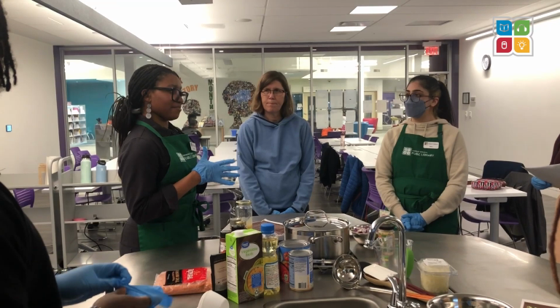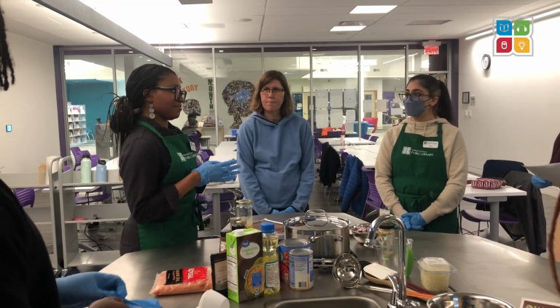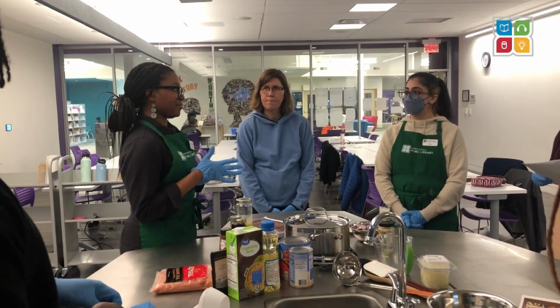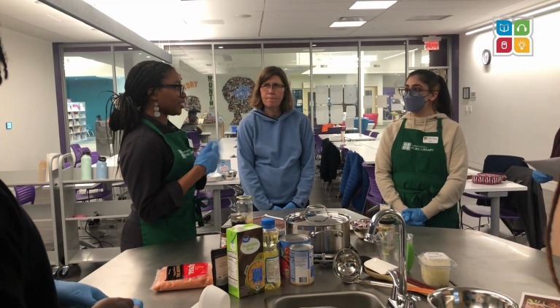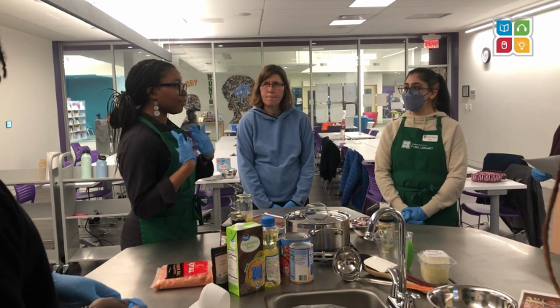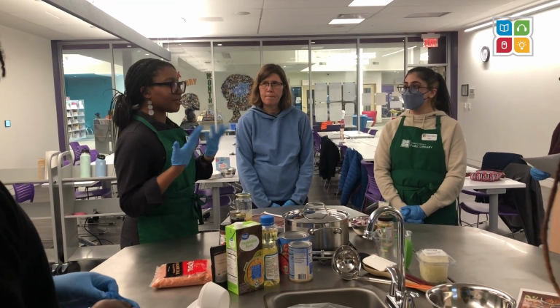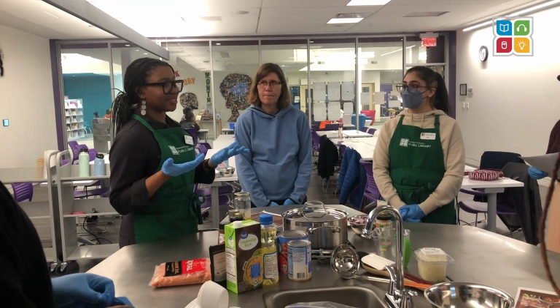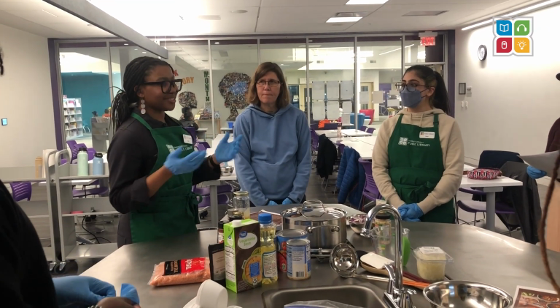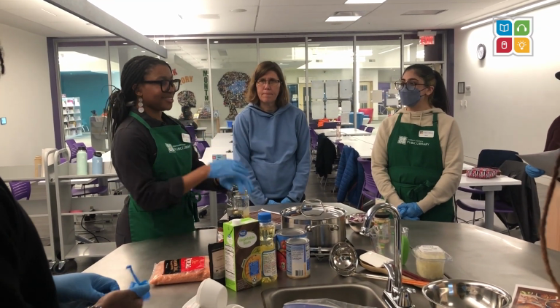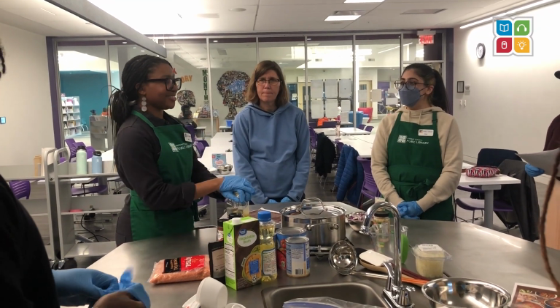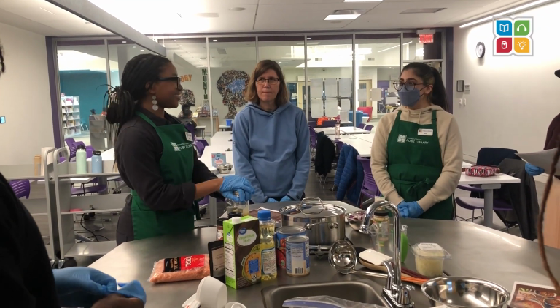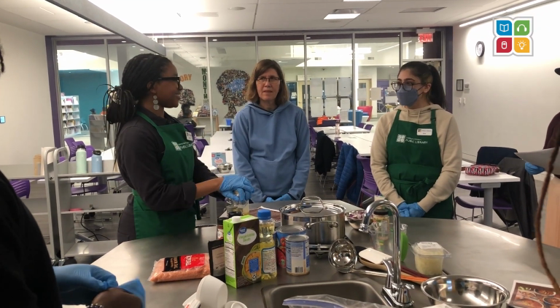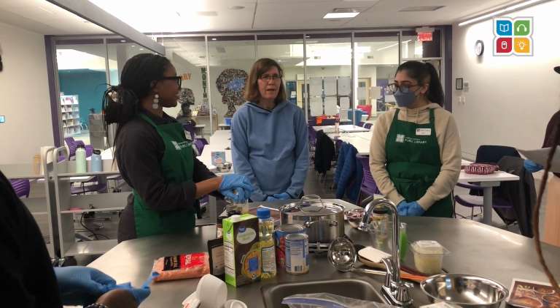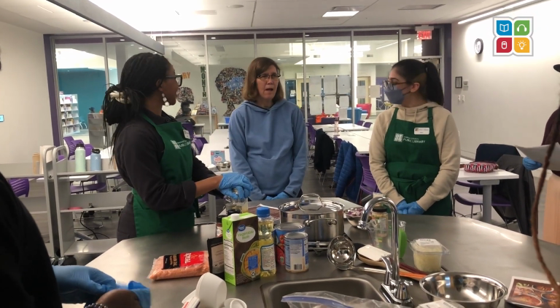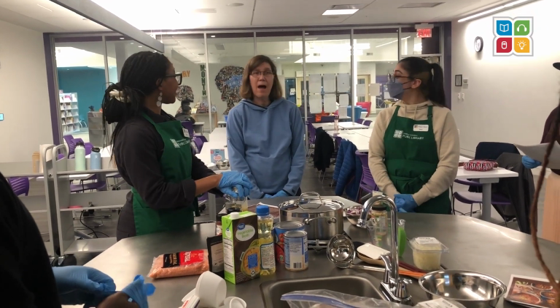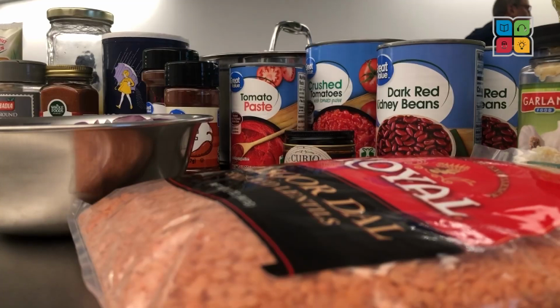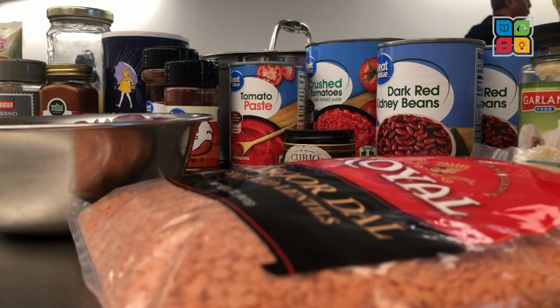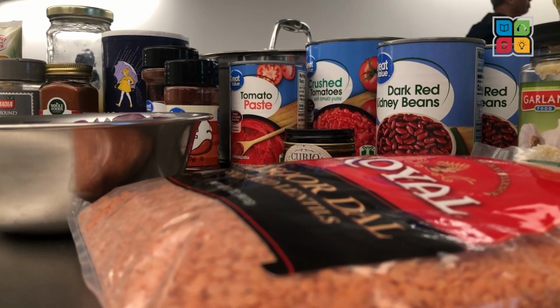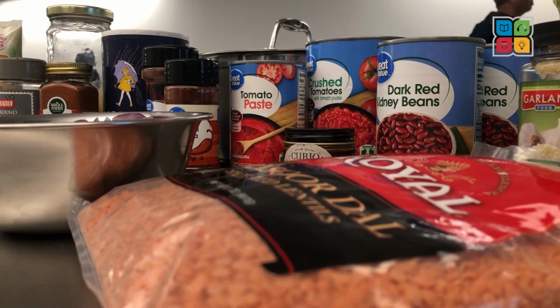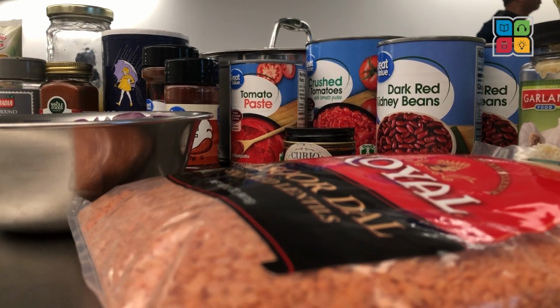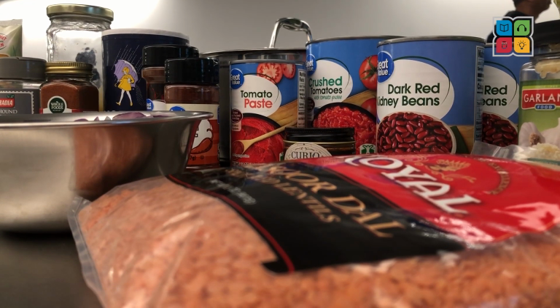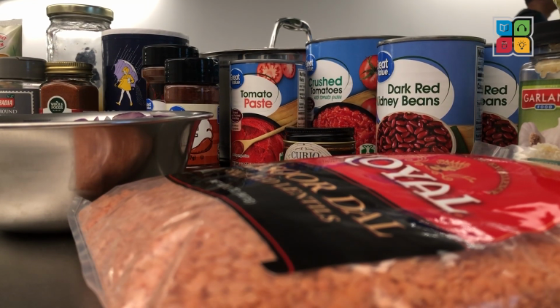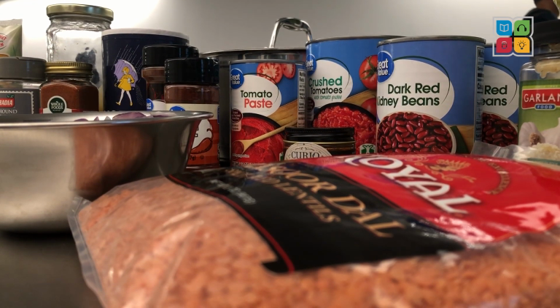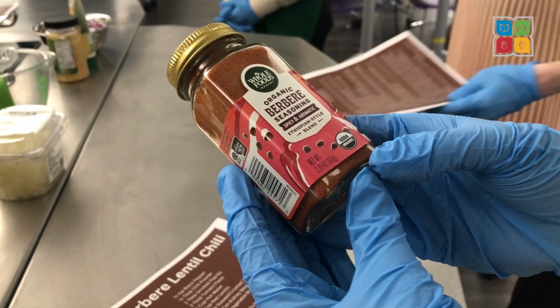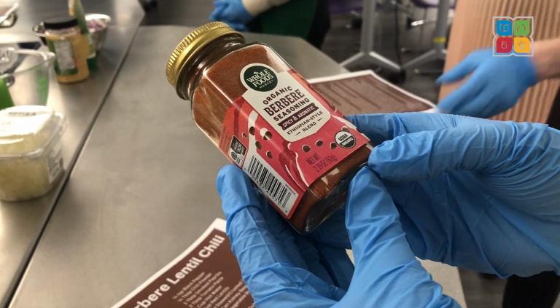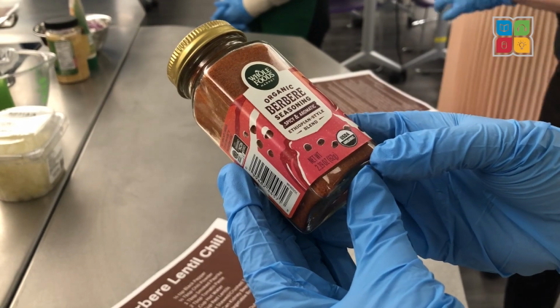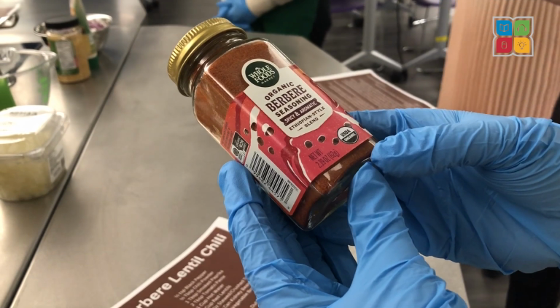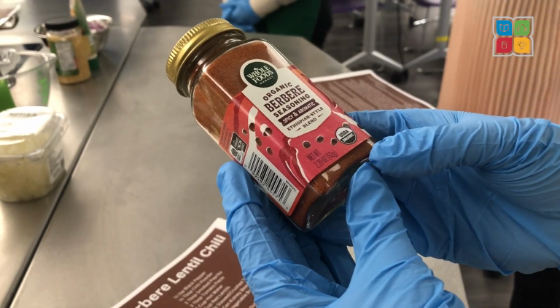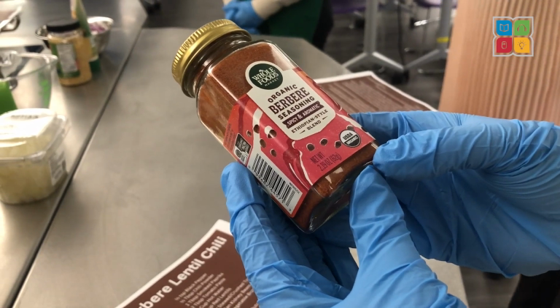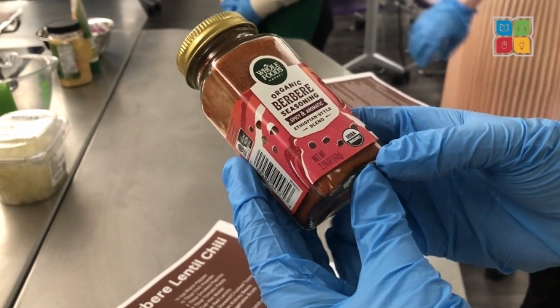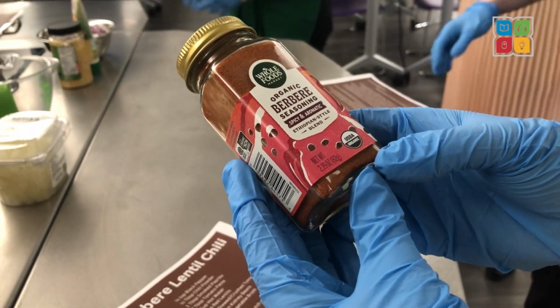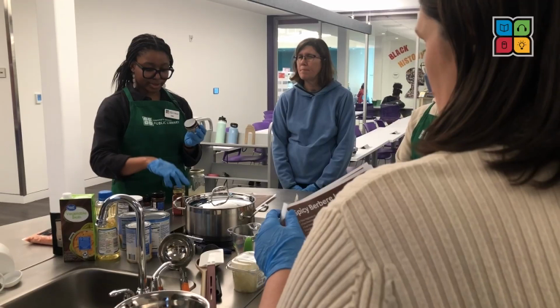Hi, I'm Holly. Hi, I'm Manor, and we're from the Norcross branch. Today we'll be making an Ethiopian berbere chili using our mobile kitchen cart.